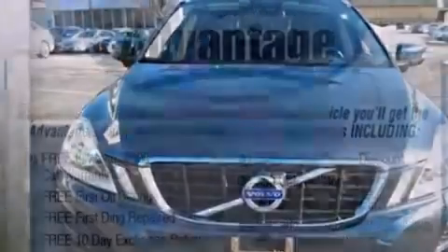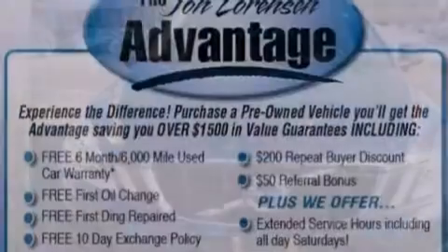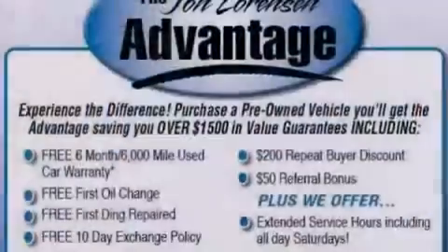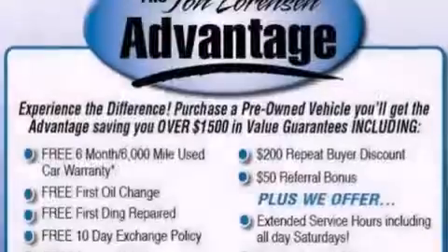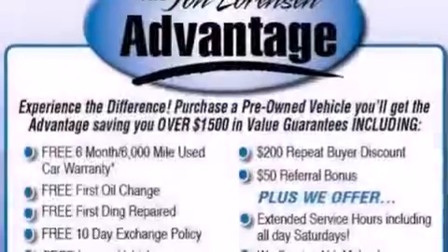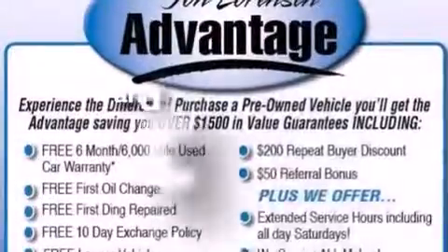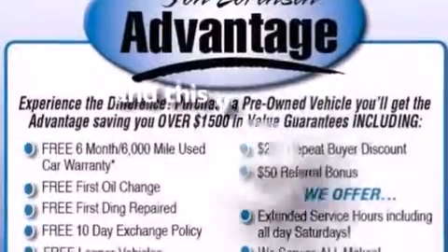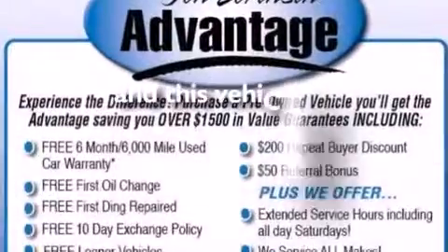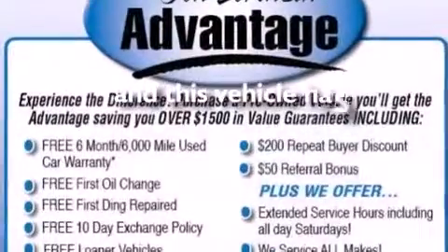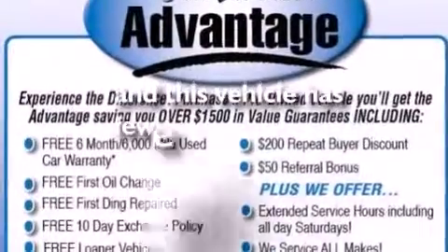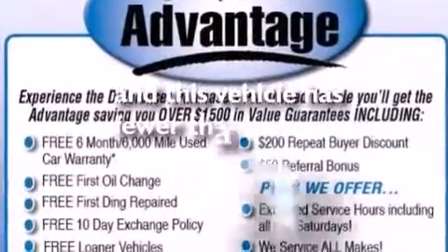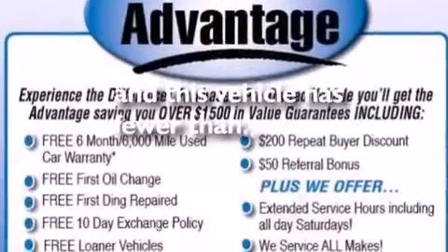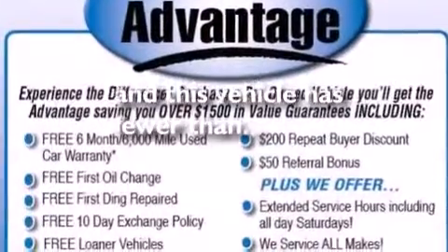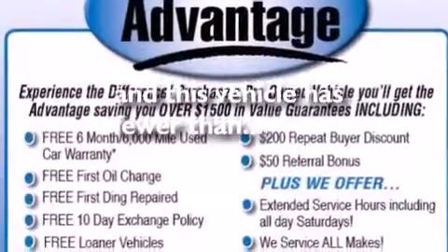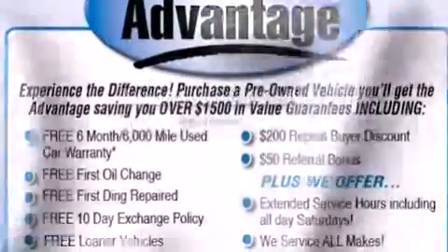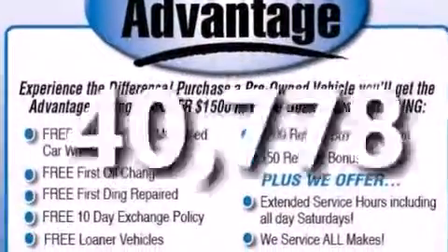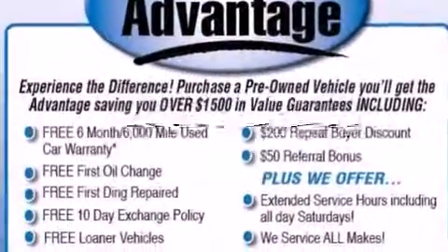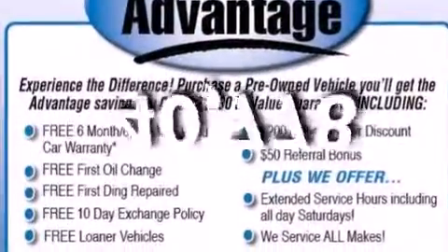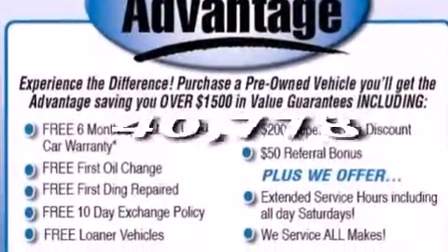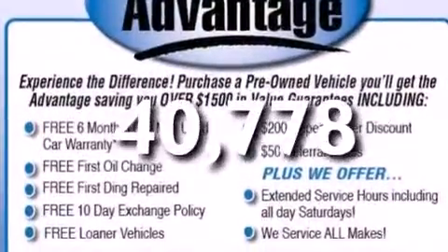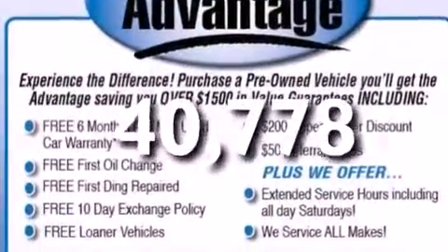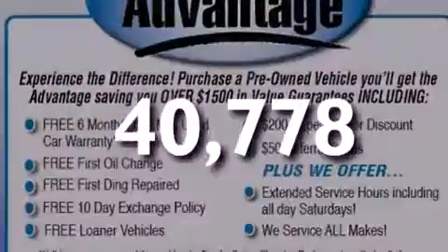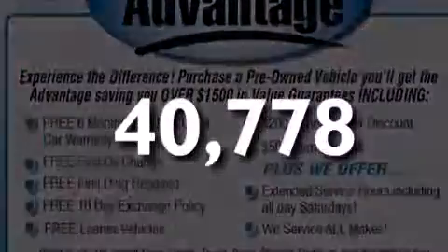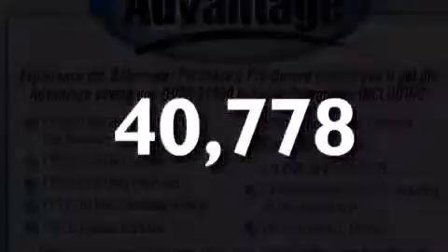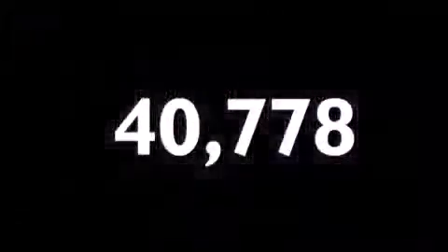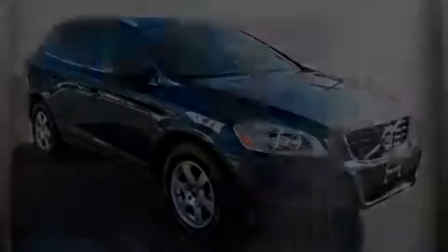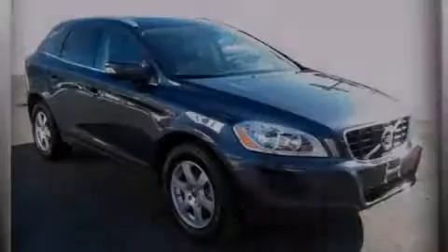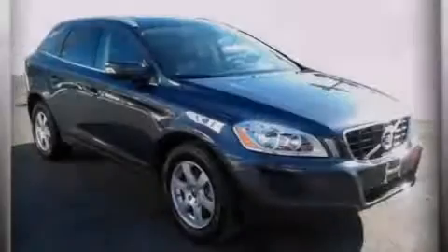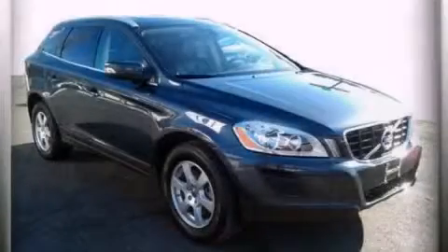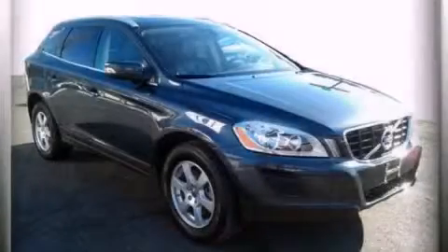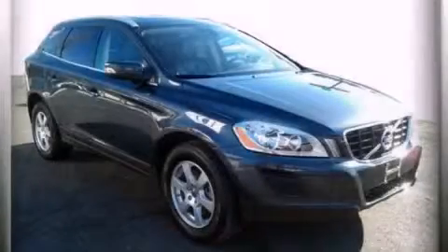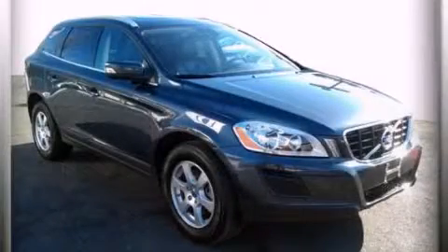This vehicle has less than 41,000 miles. Please call today to reserve this vehicle for a test drive.